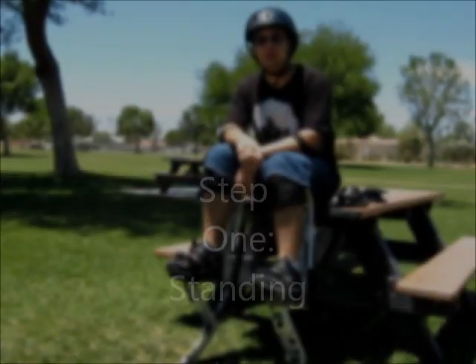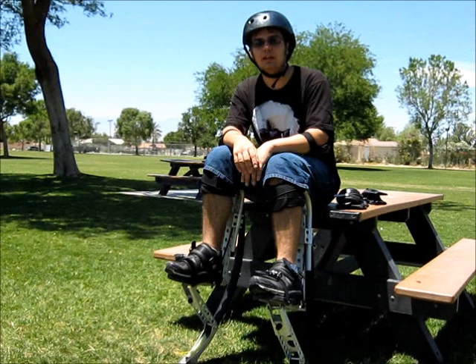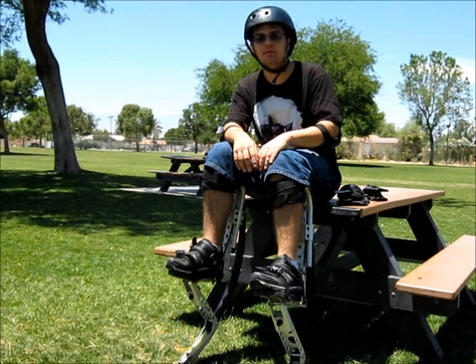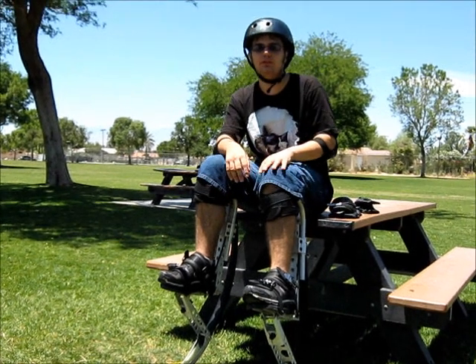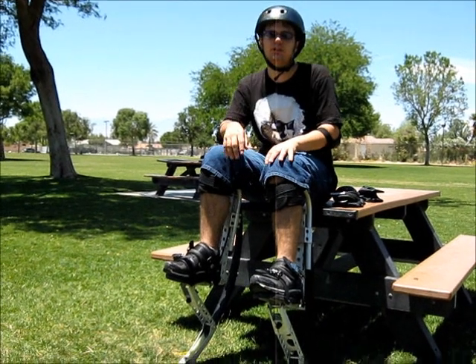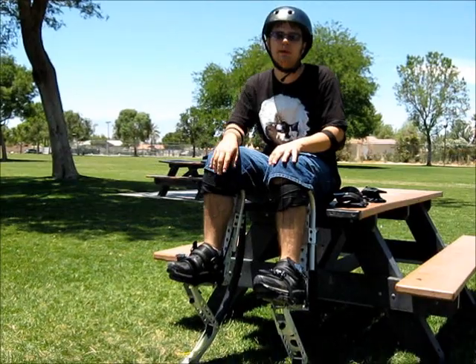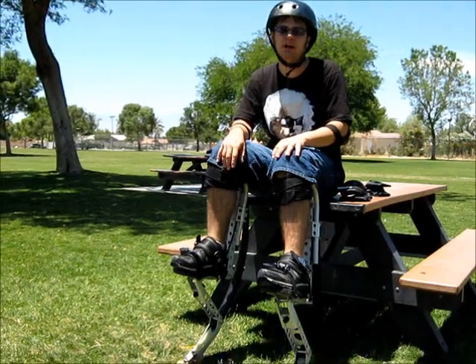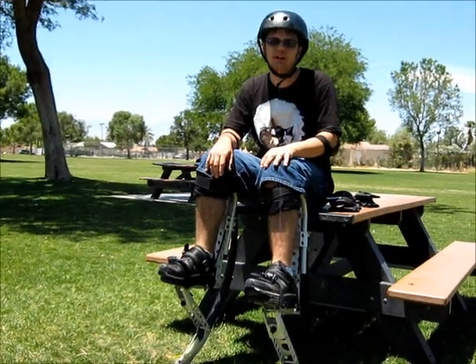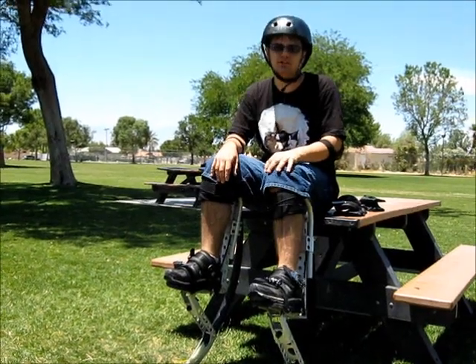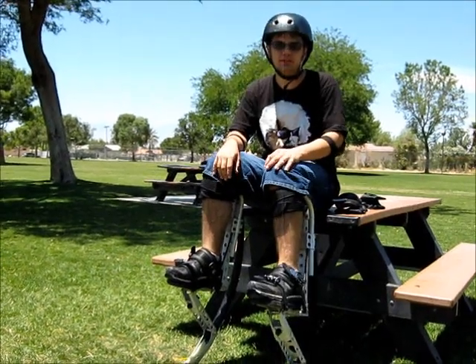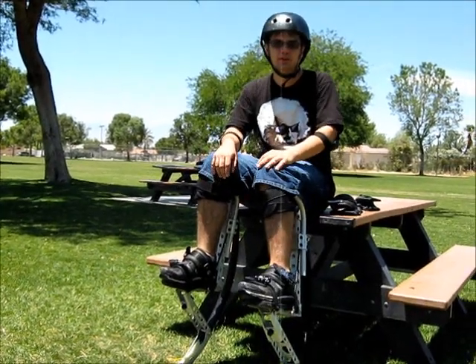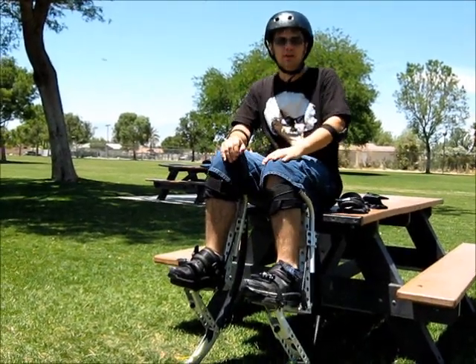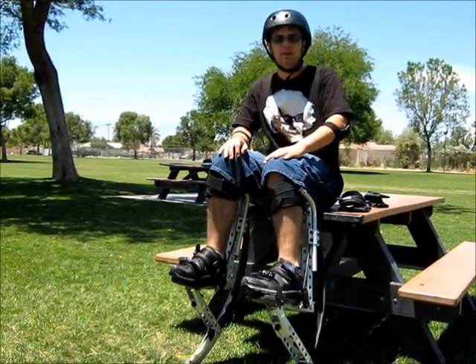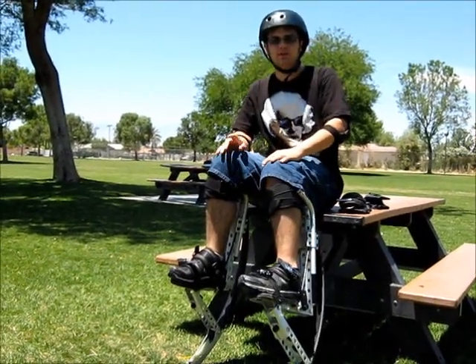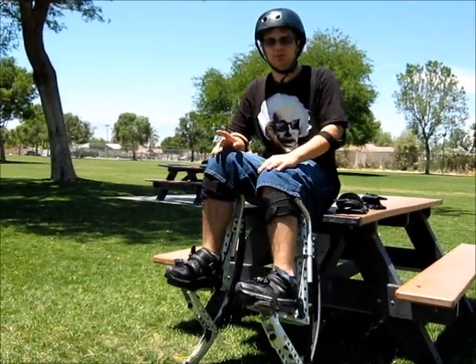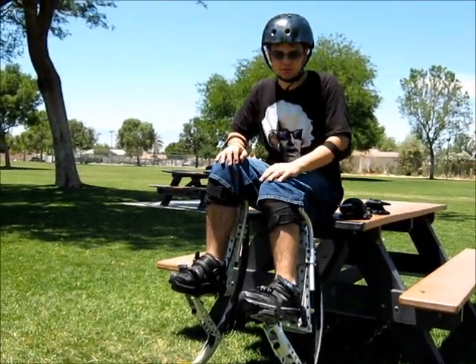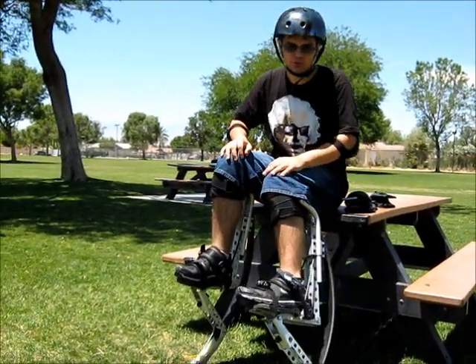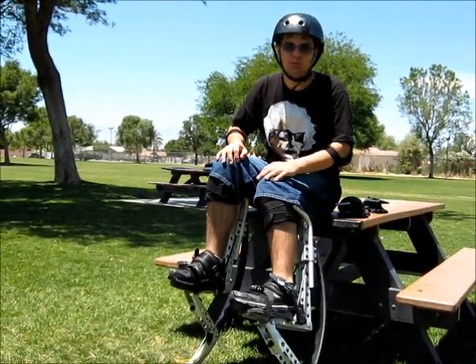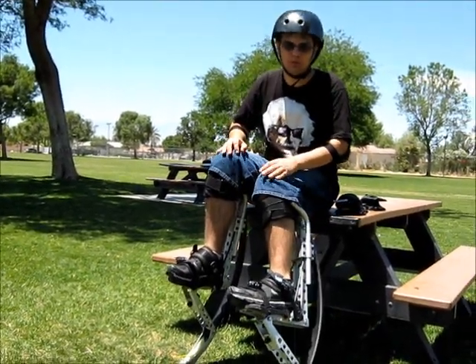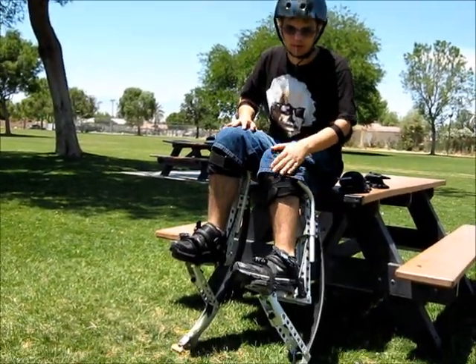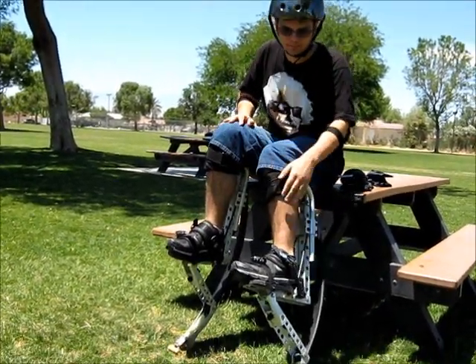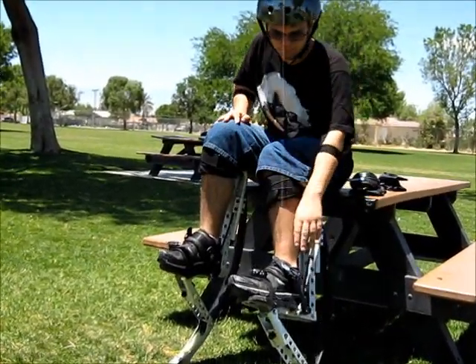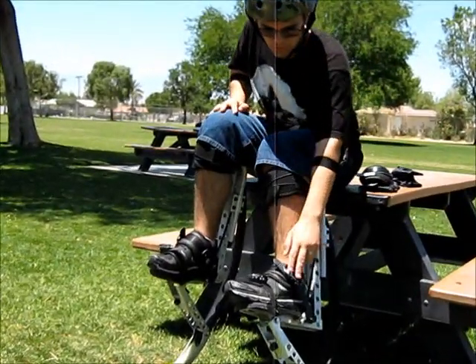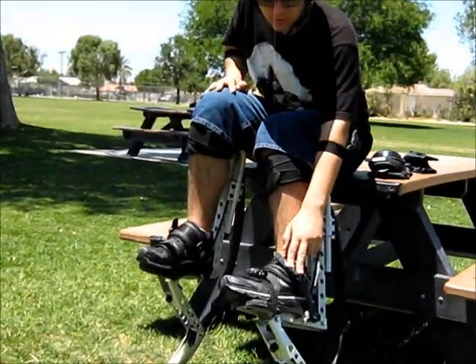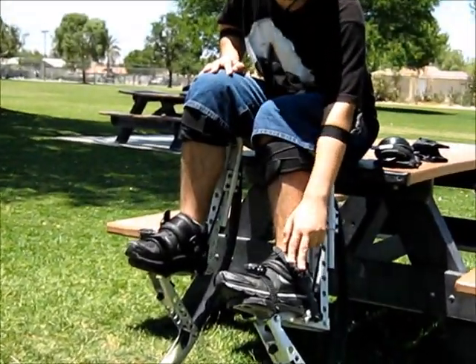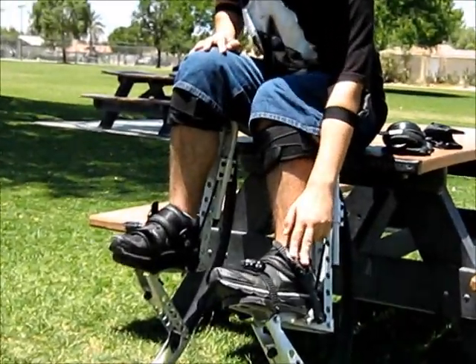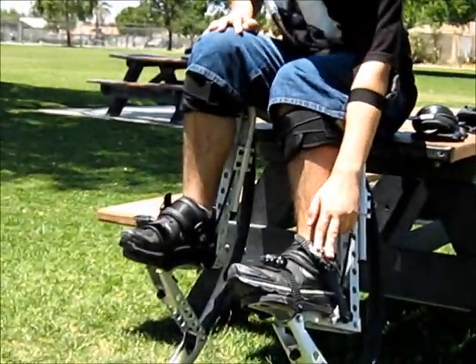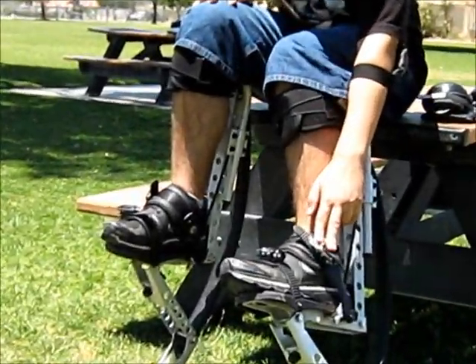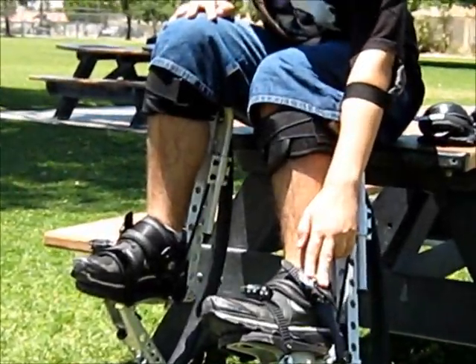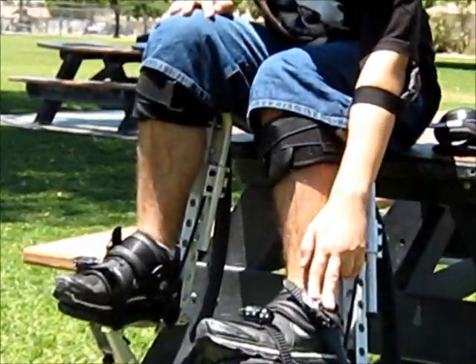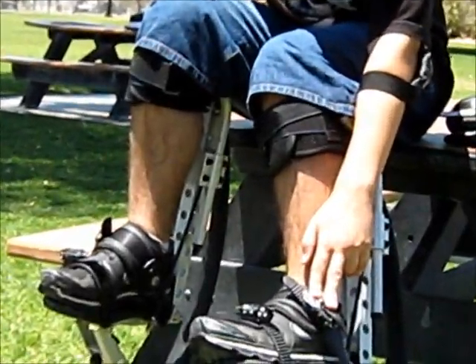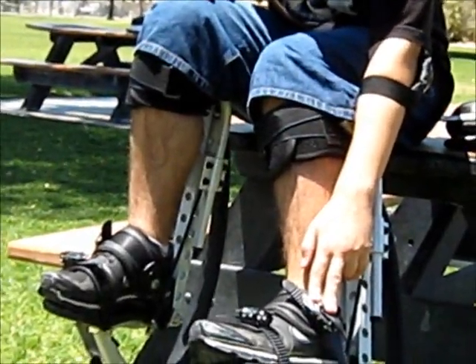Today I'm going to be teaching you to use power risers. First things first, when you put them on, make sure the buckles are on the outside.